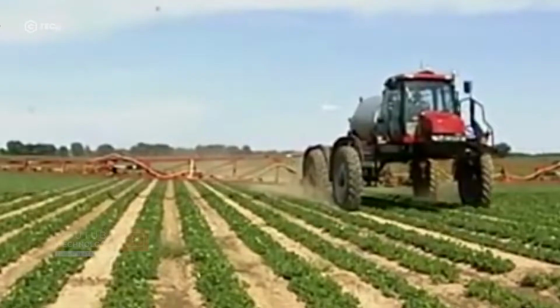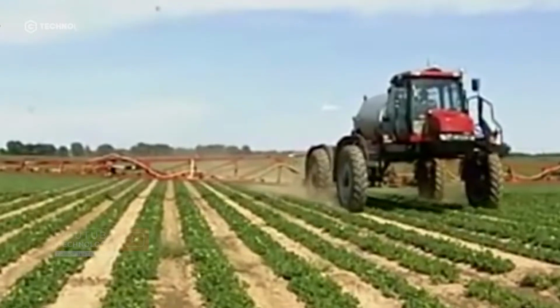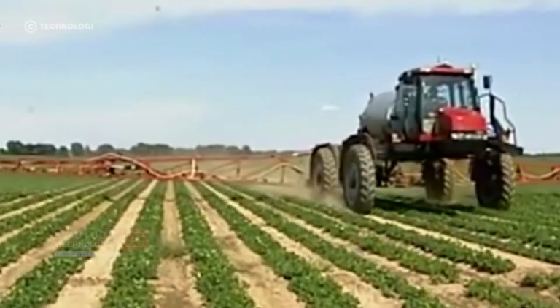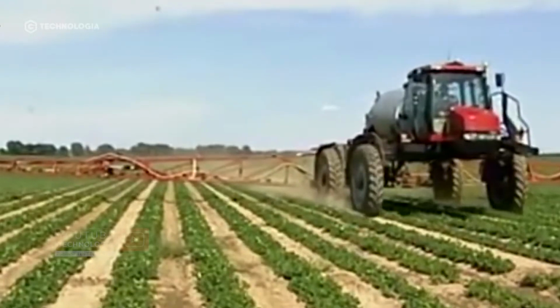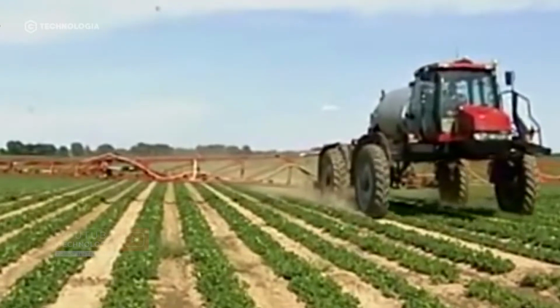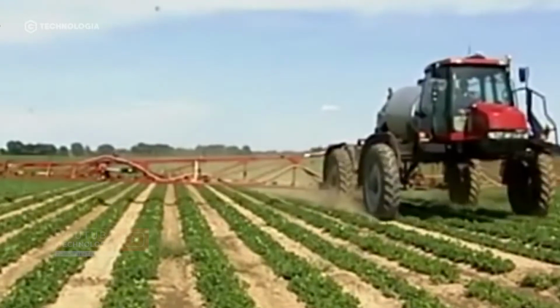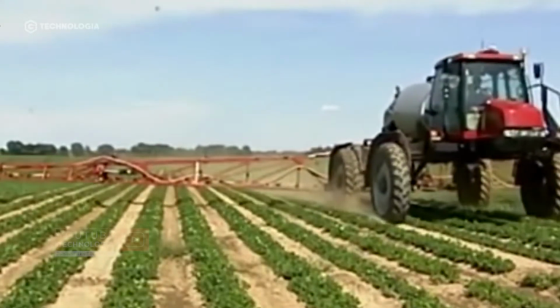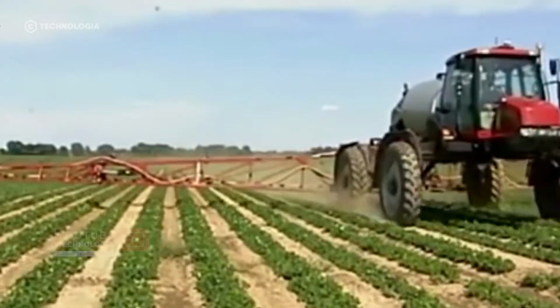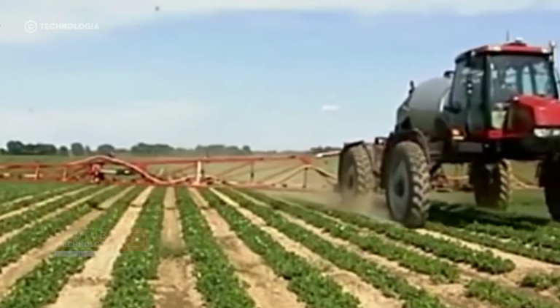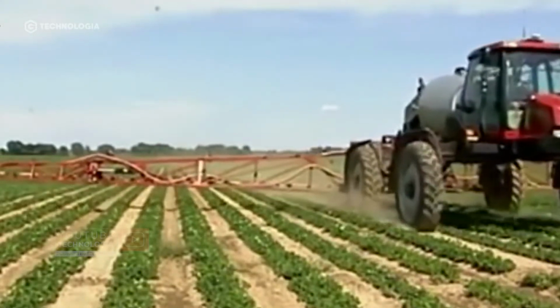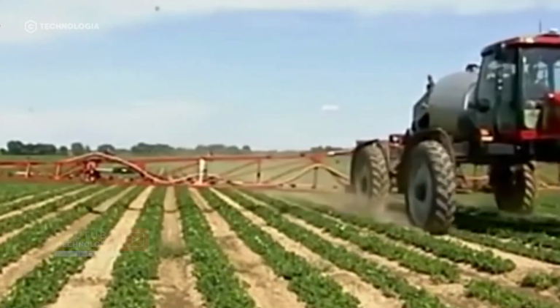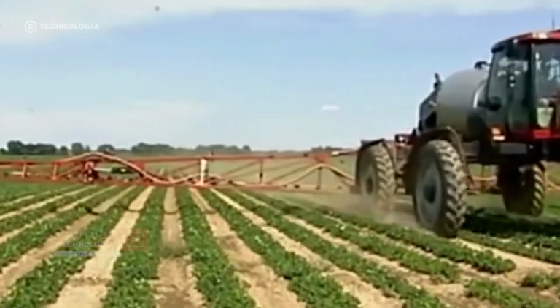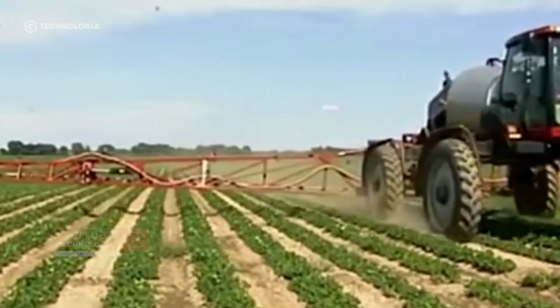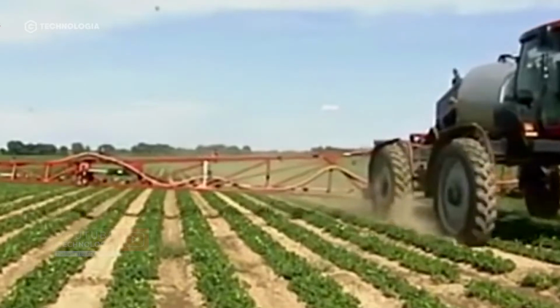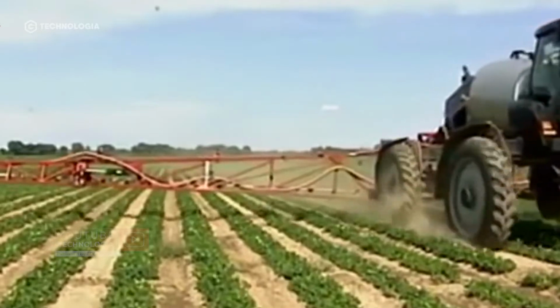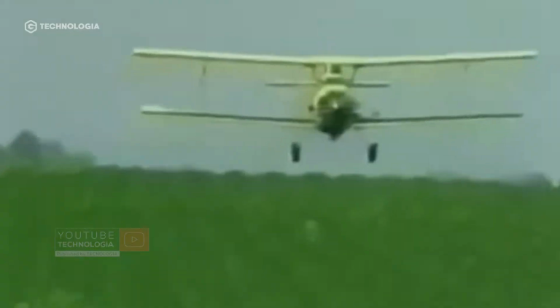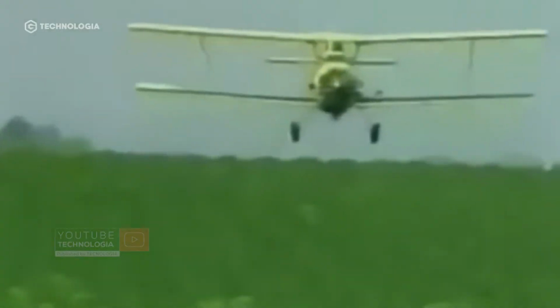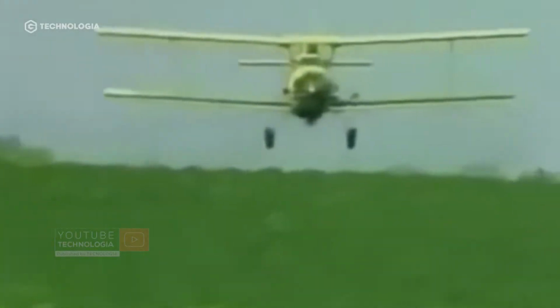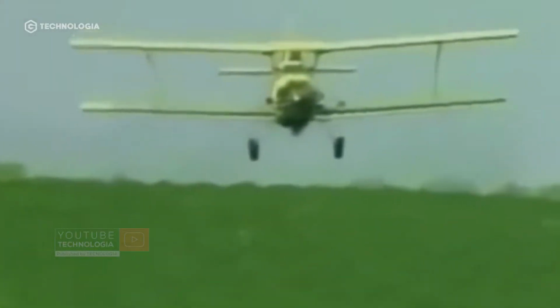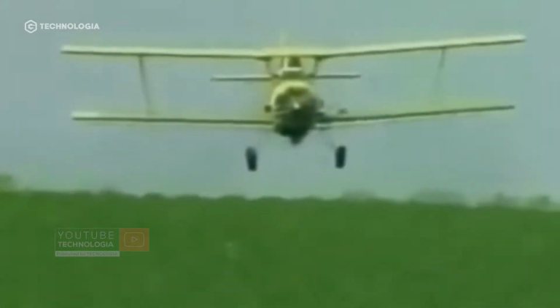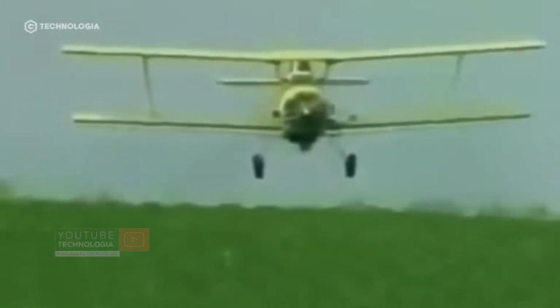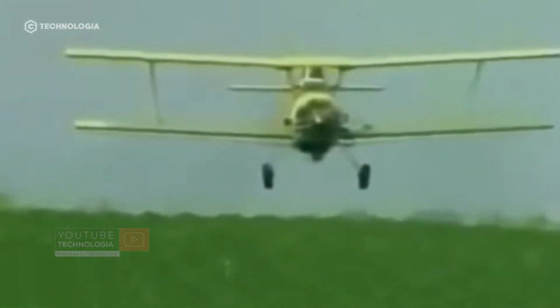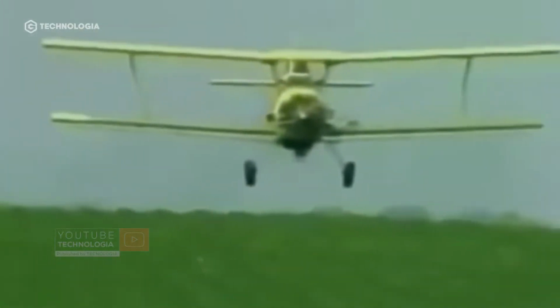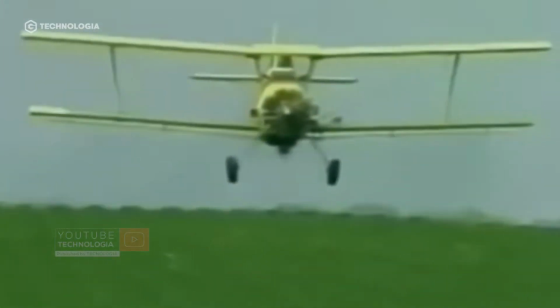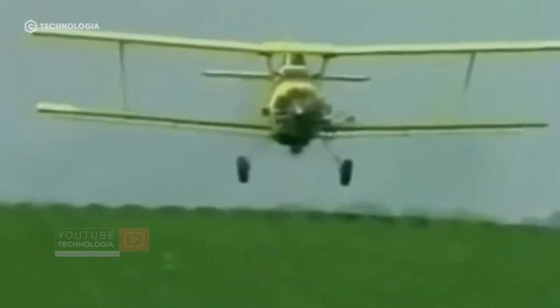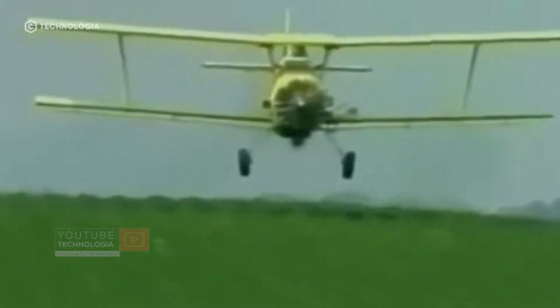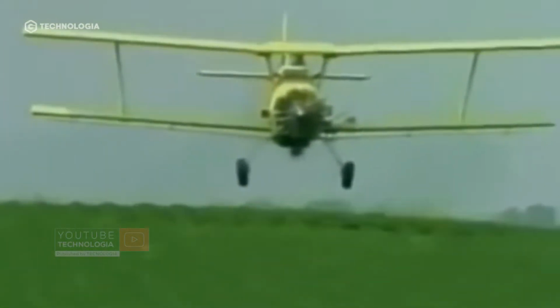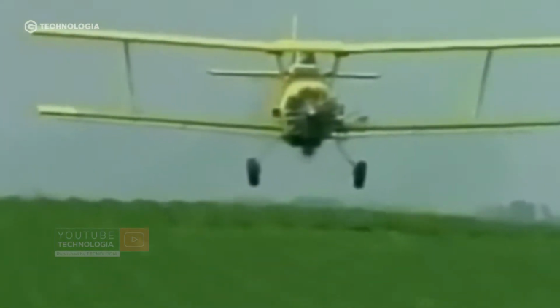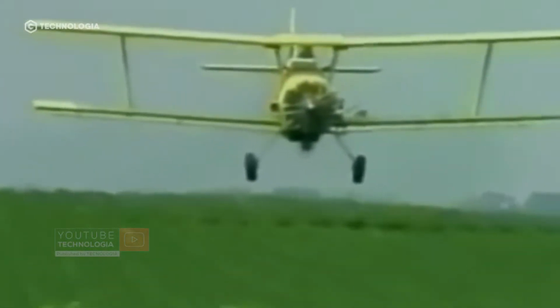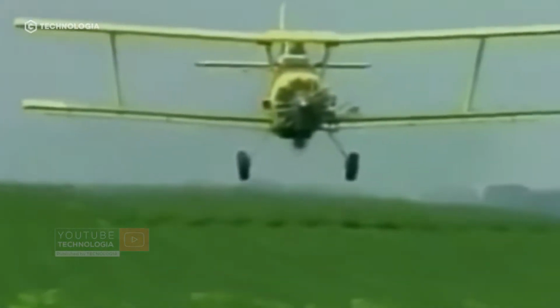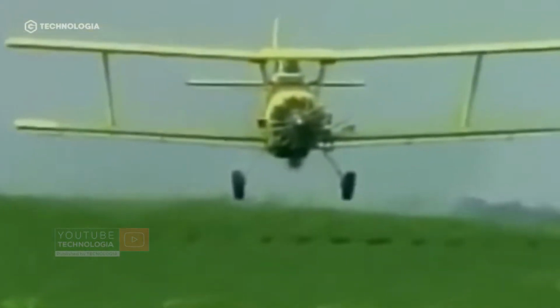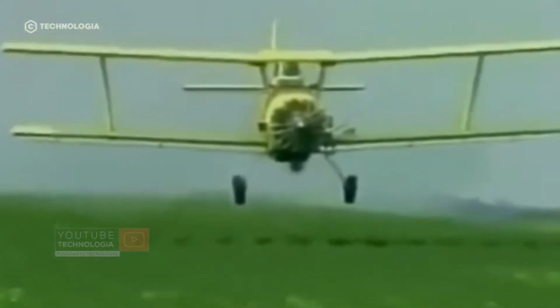This spraying is done using a tractor. If the soil is too wet, spraying can be done by plane.